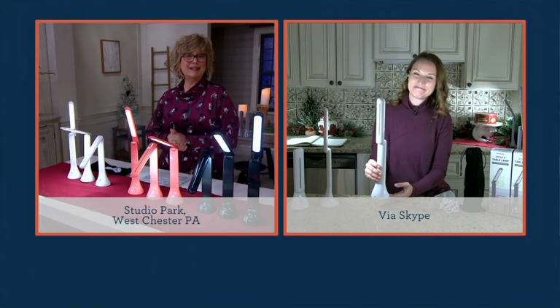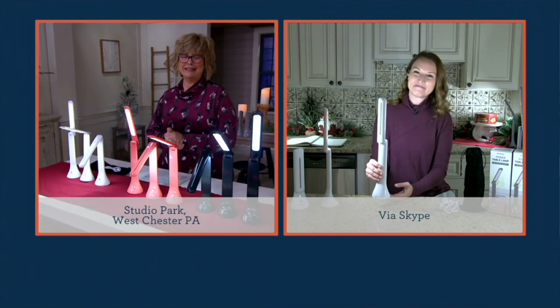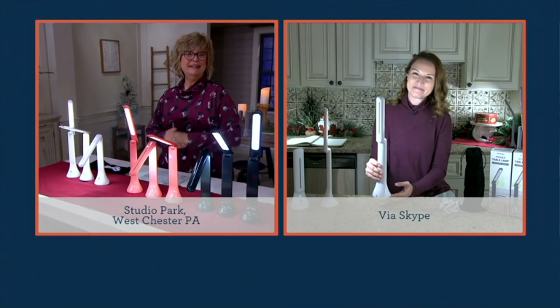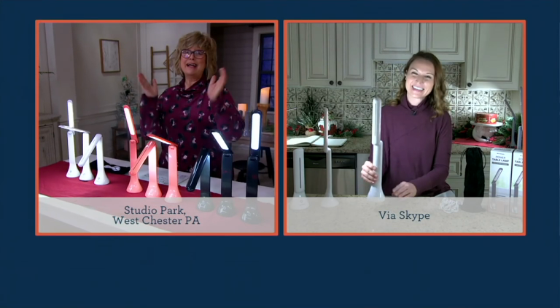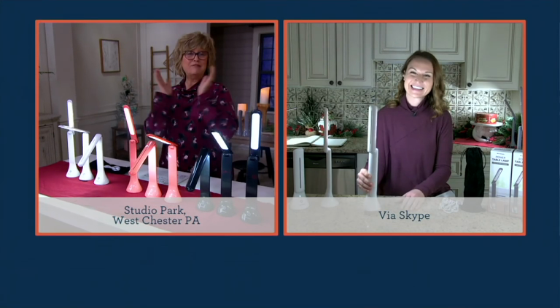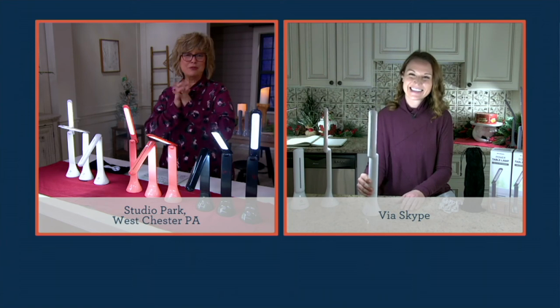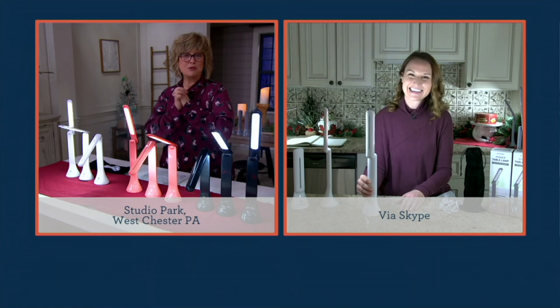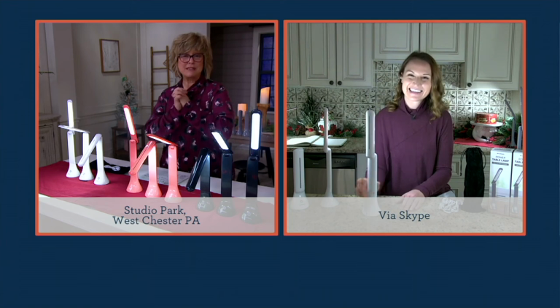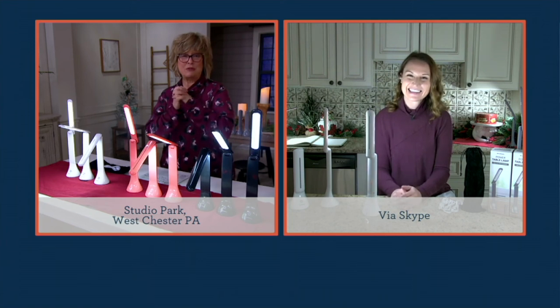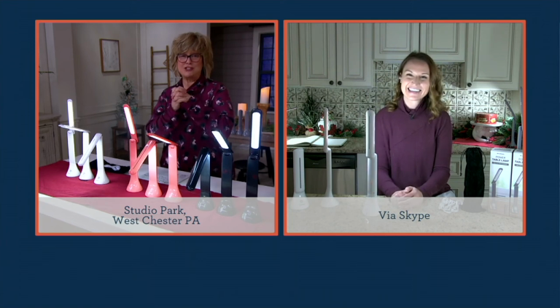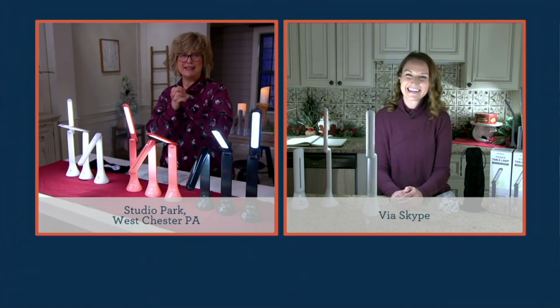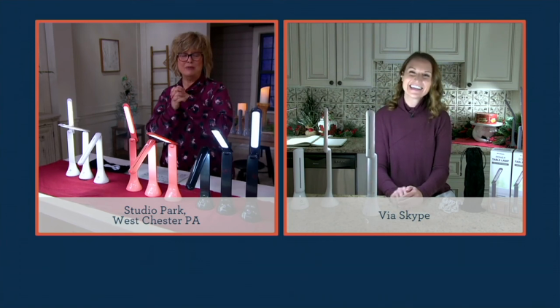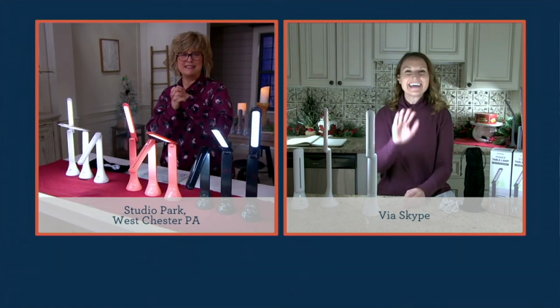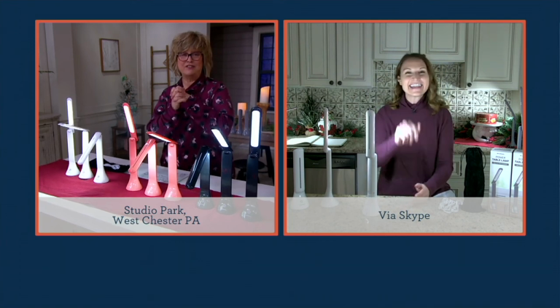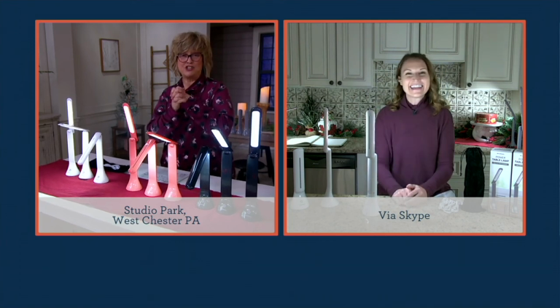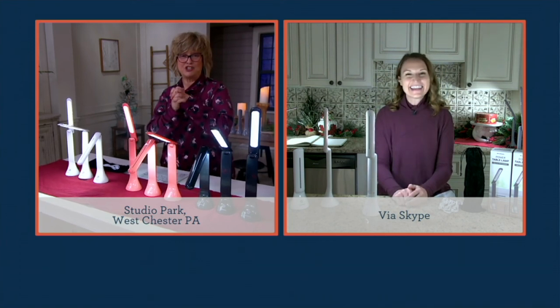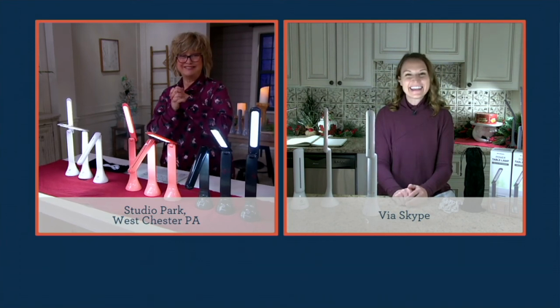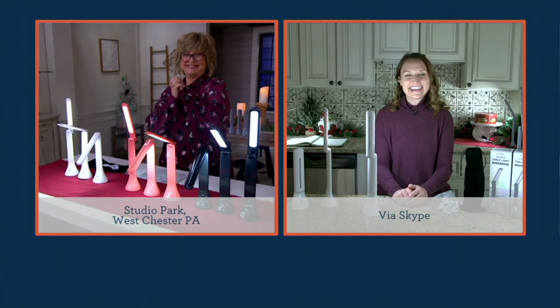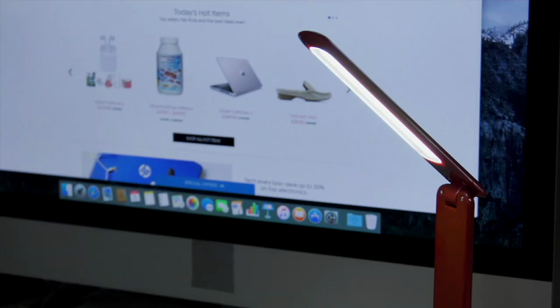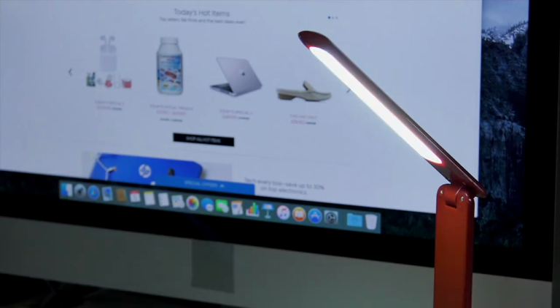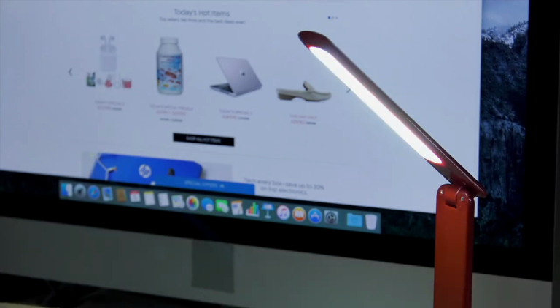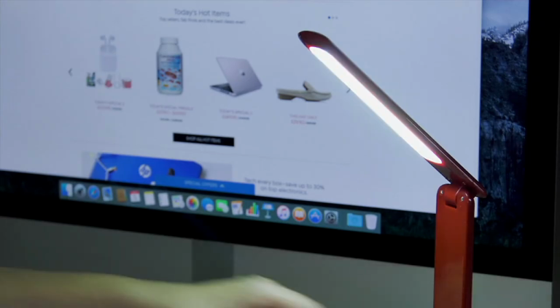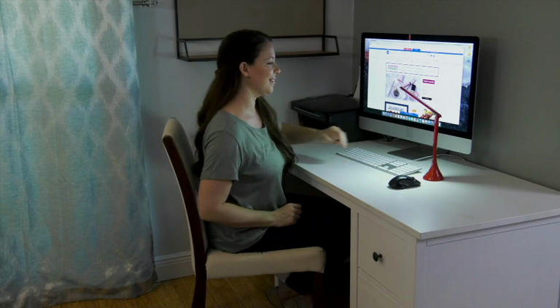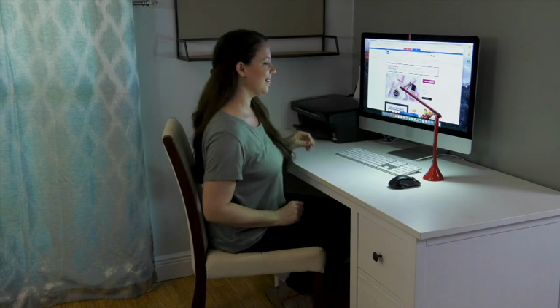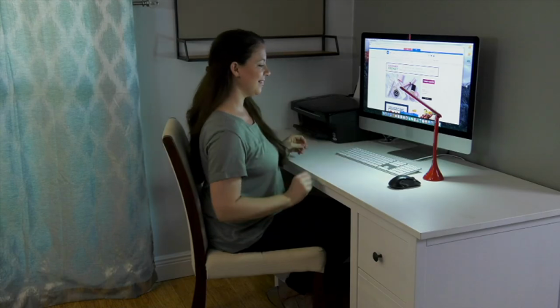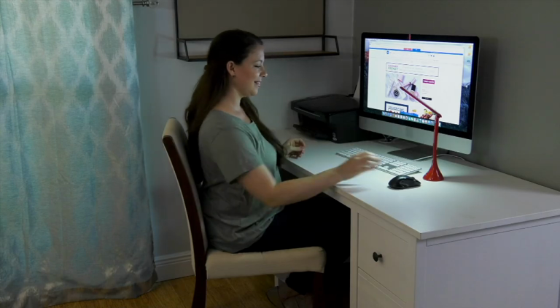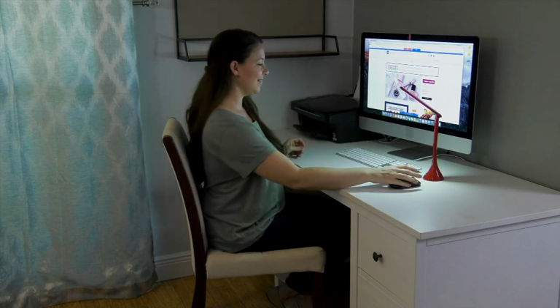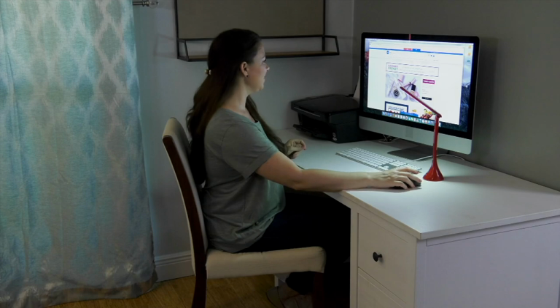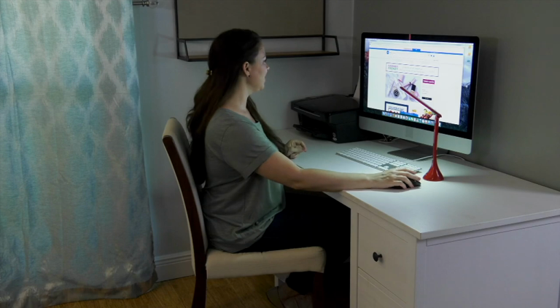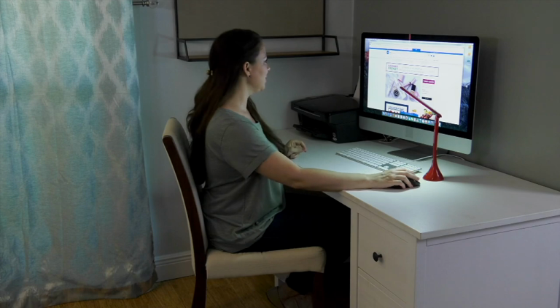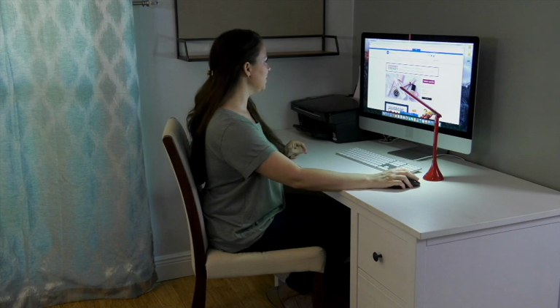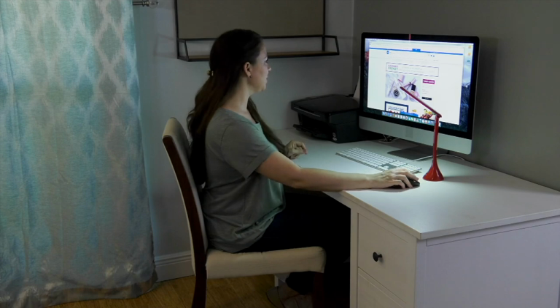Kylie, have fun with your Christmas decorations — I can't wait to see the finished product. Thanks, Carolyn. See you soon. Take care, honey. Bye-bye.